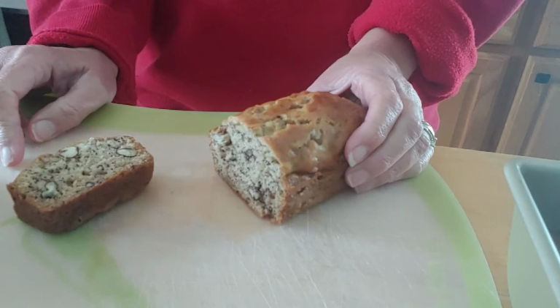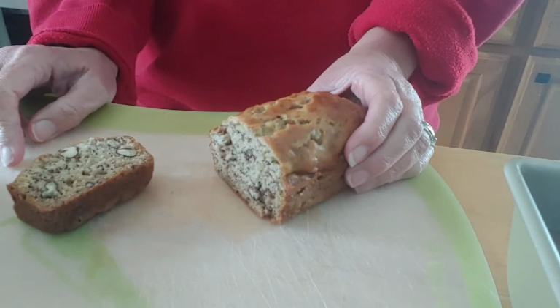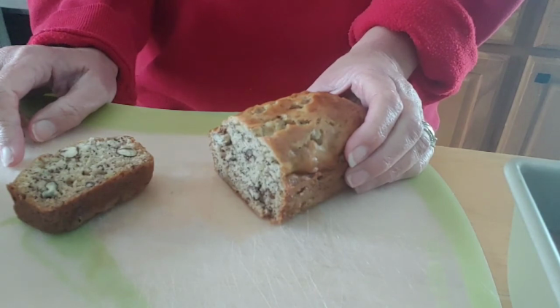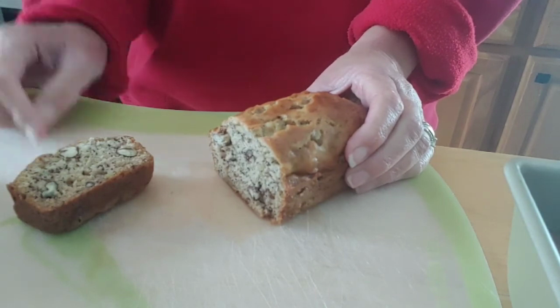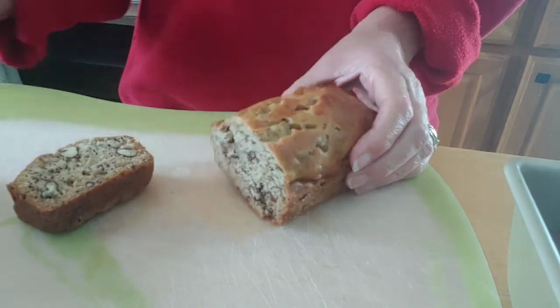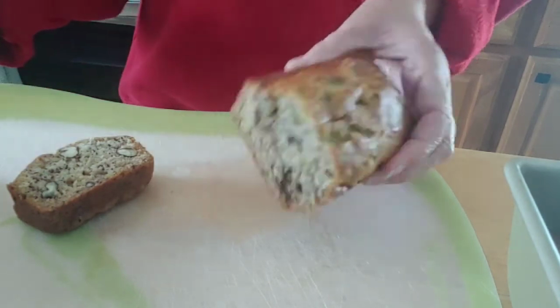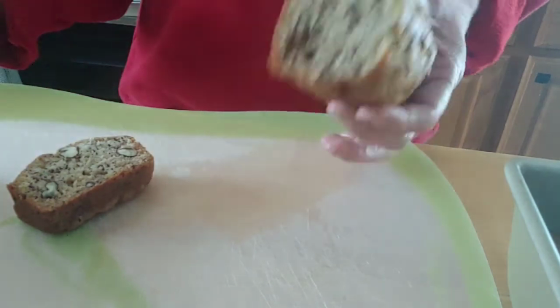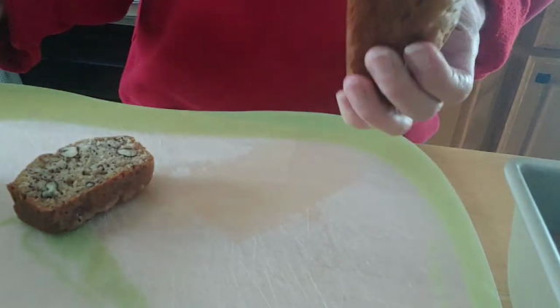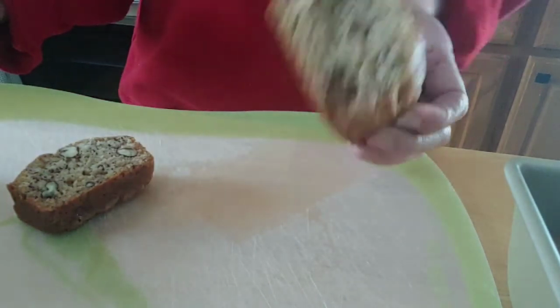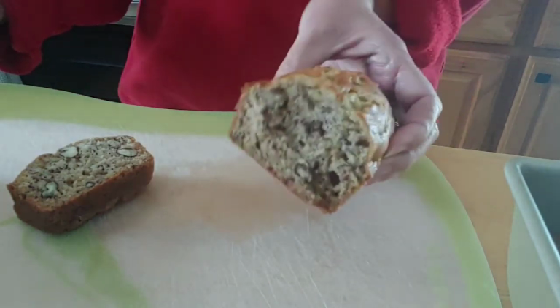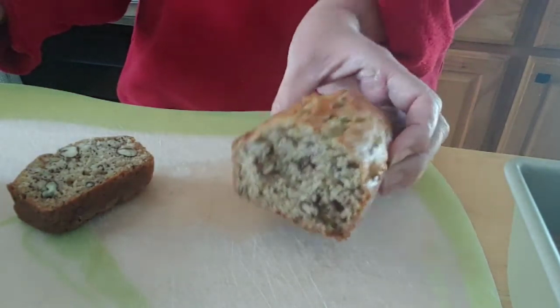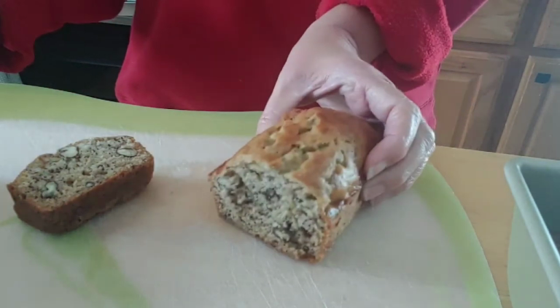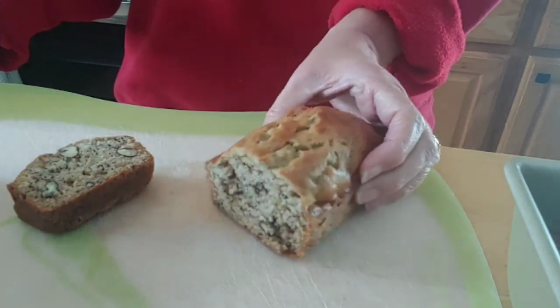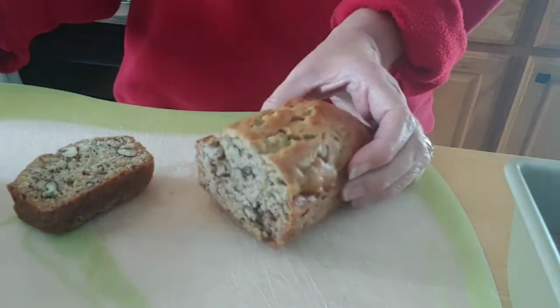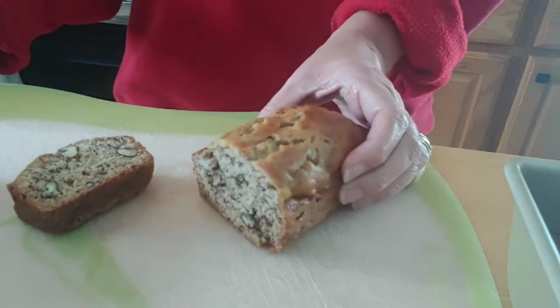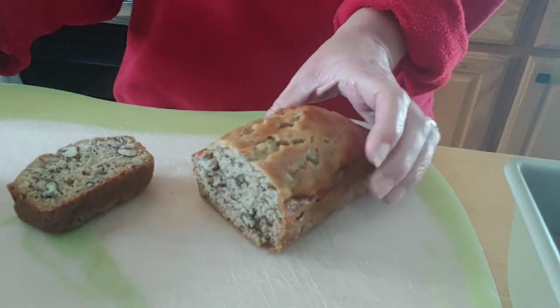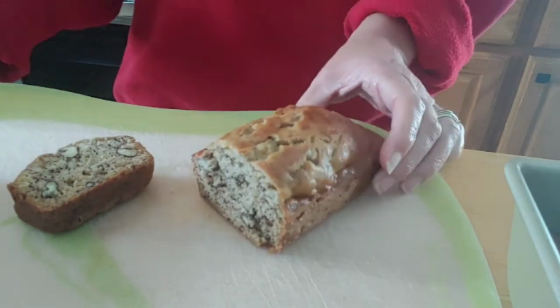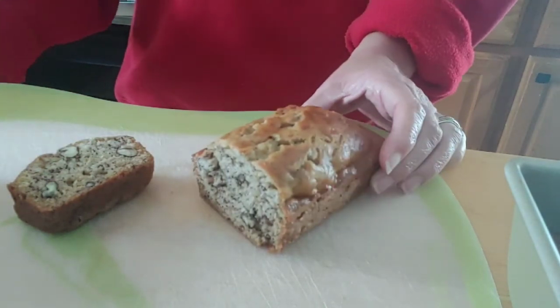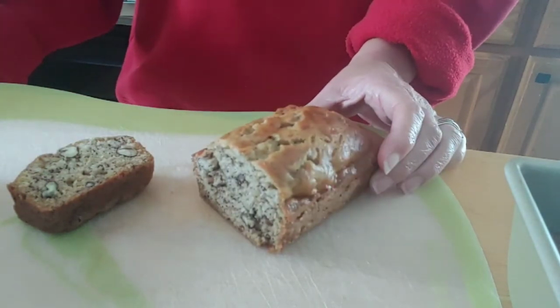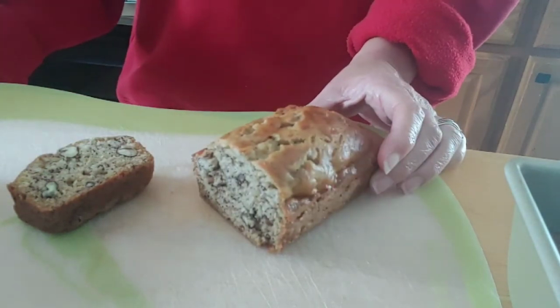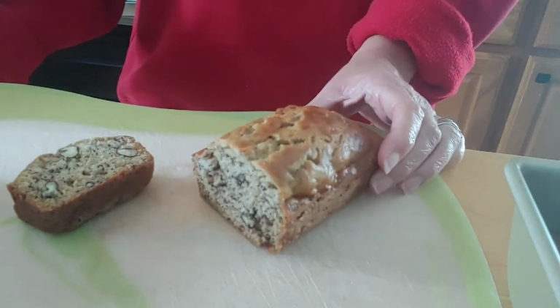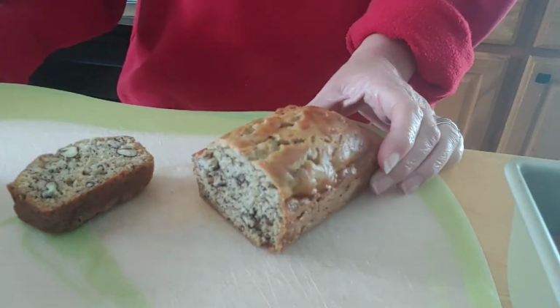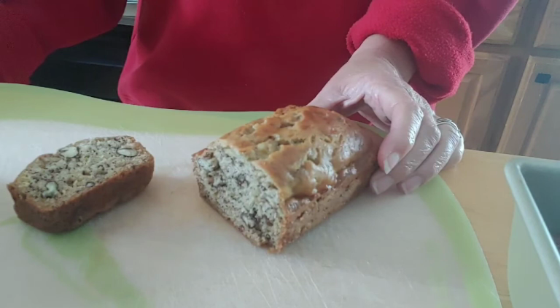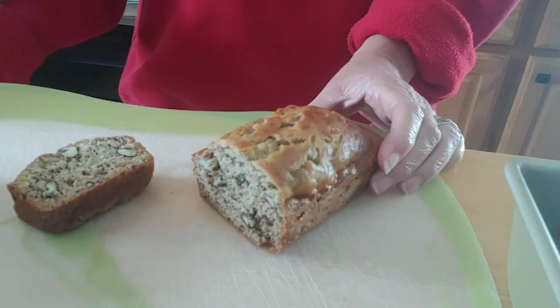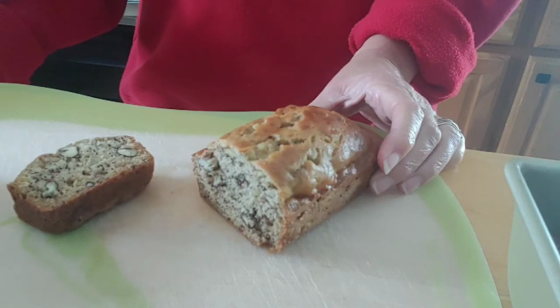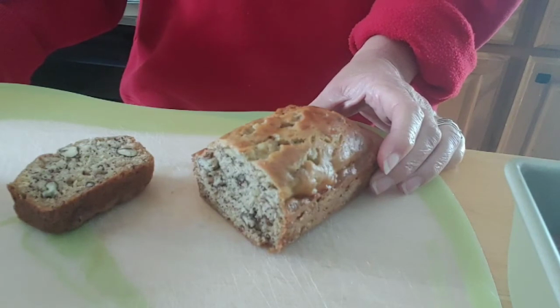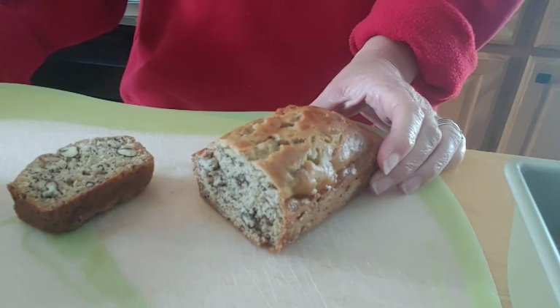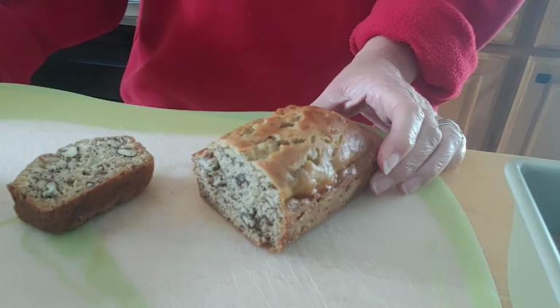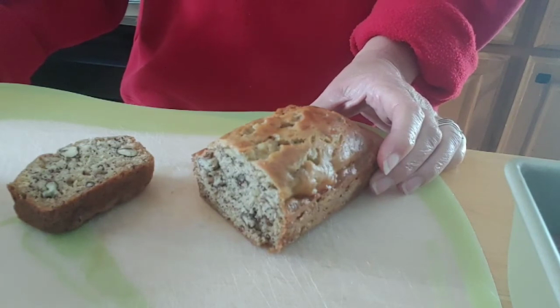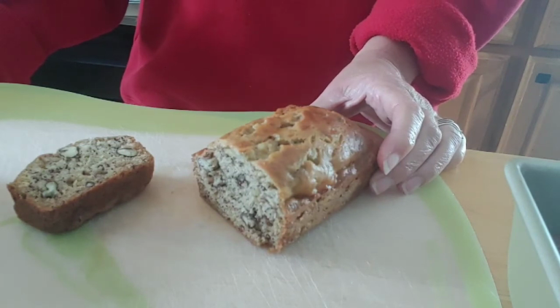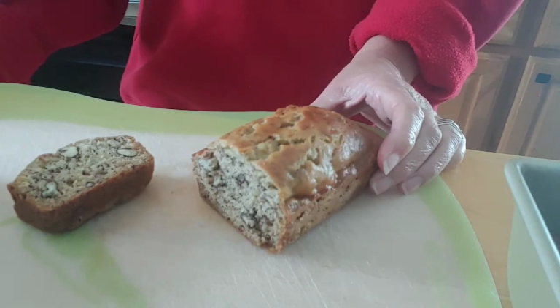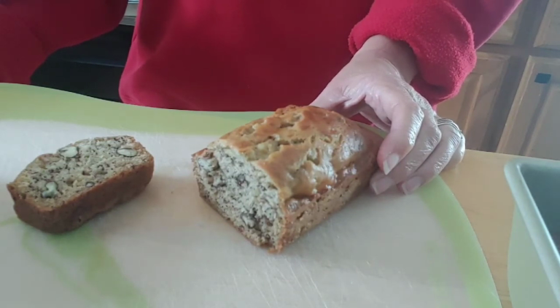Well, that is our banana bread, folks. Be safe out there!